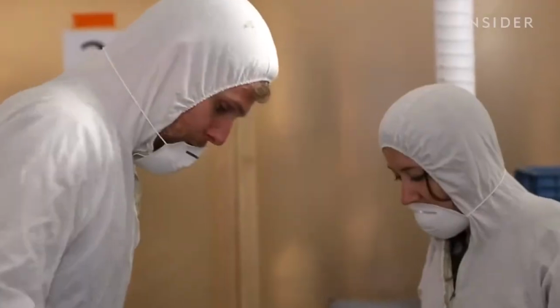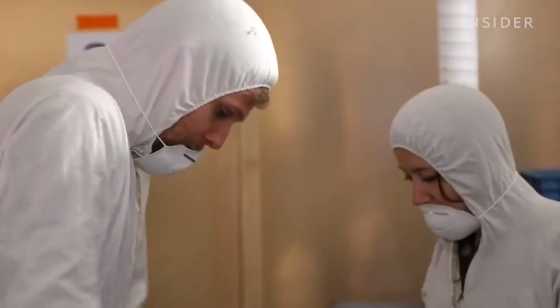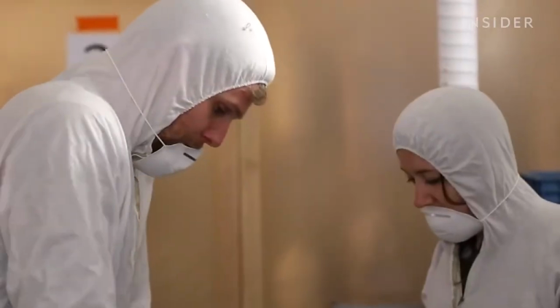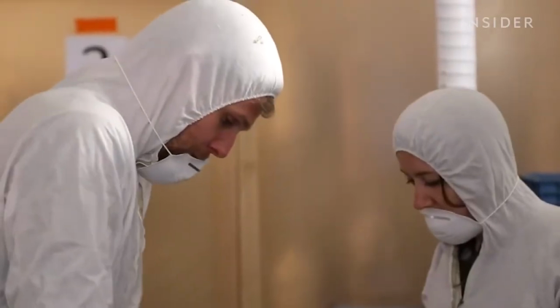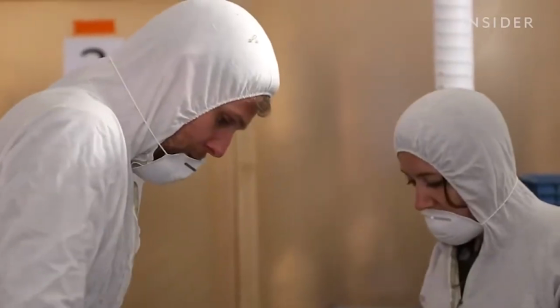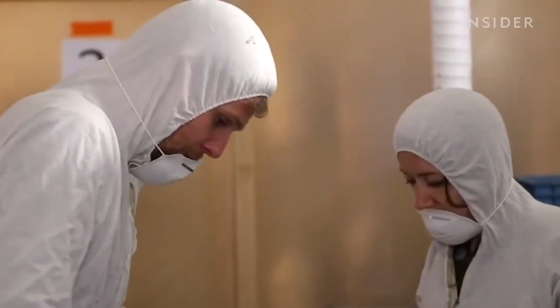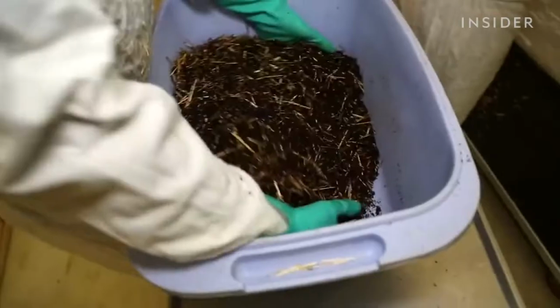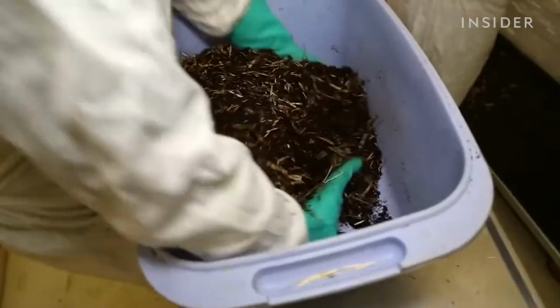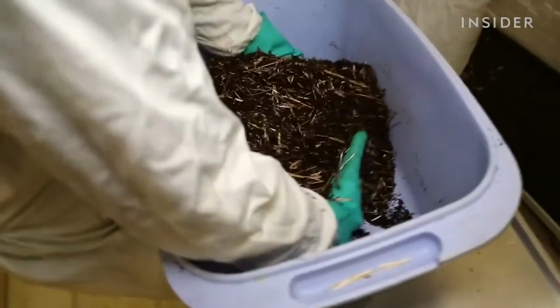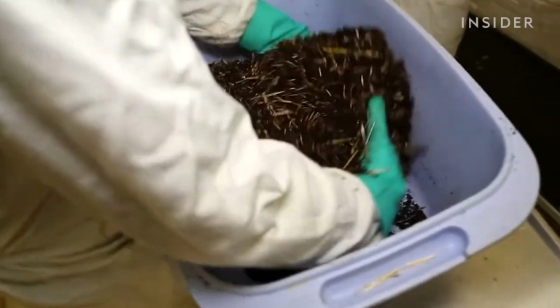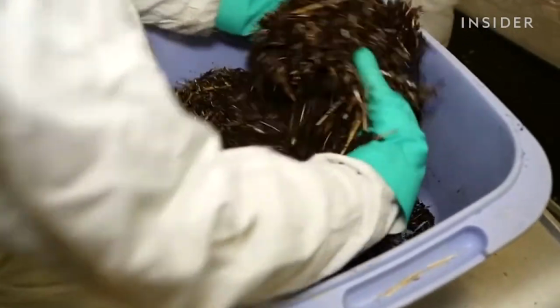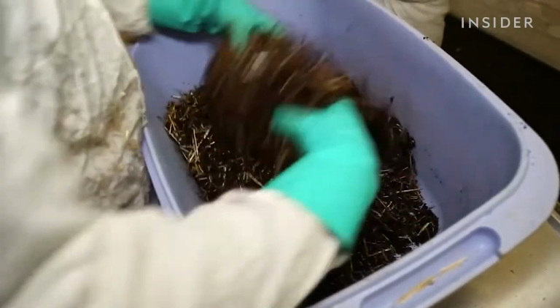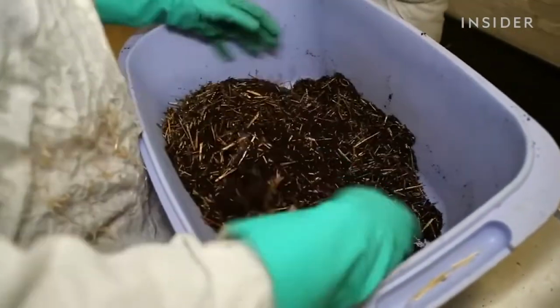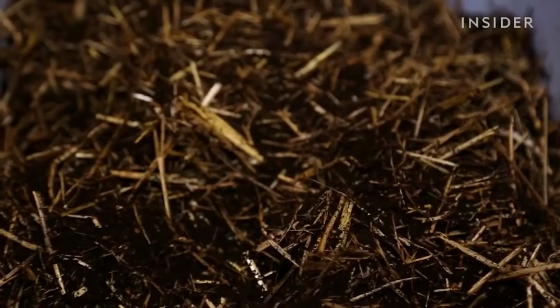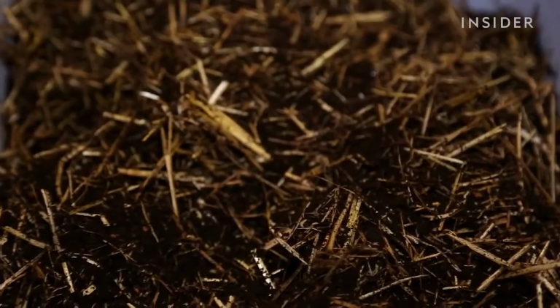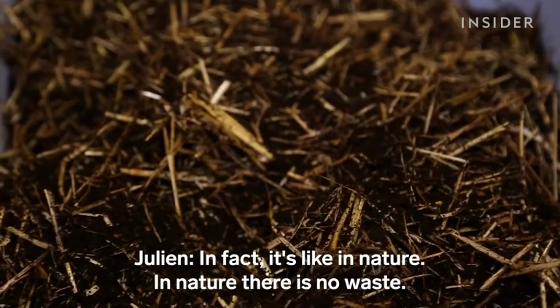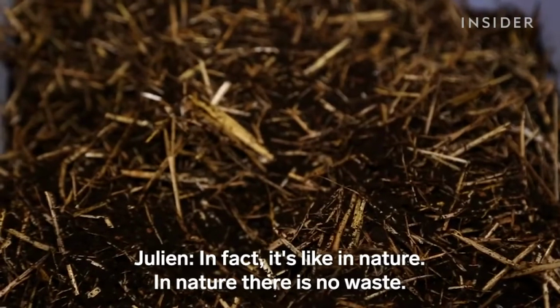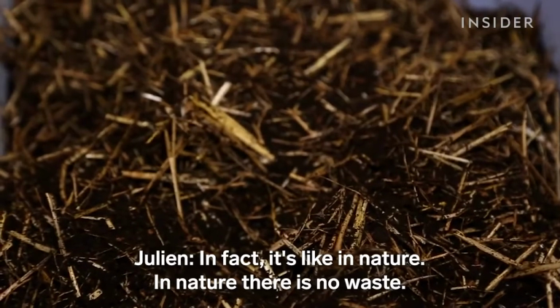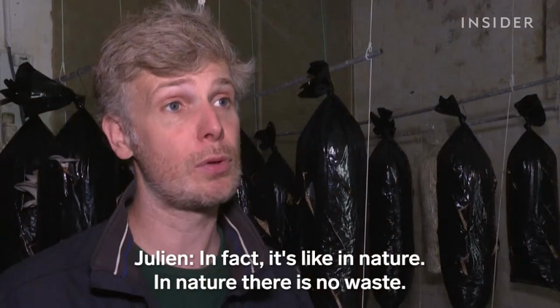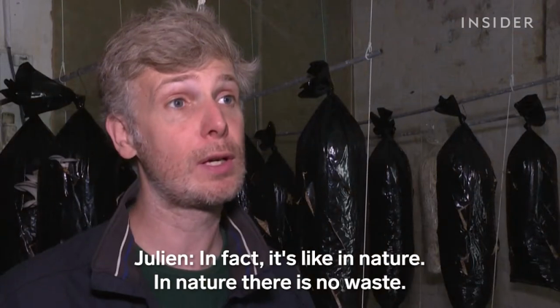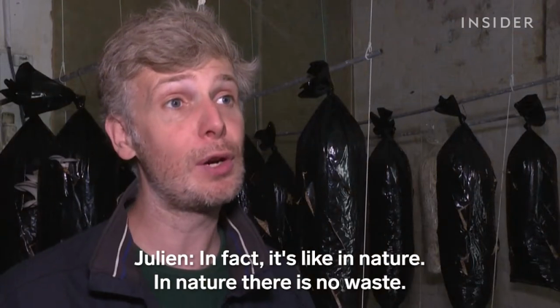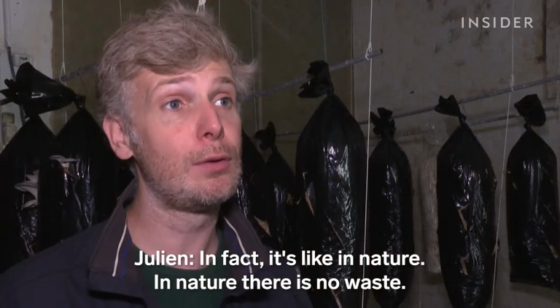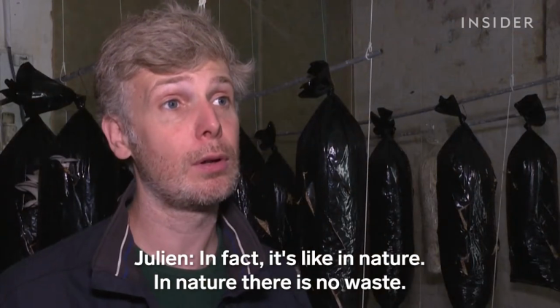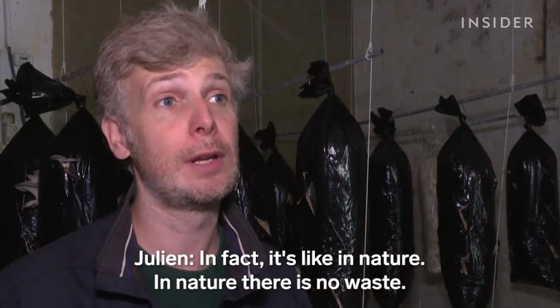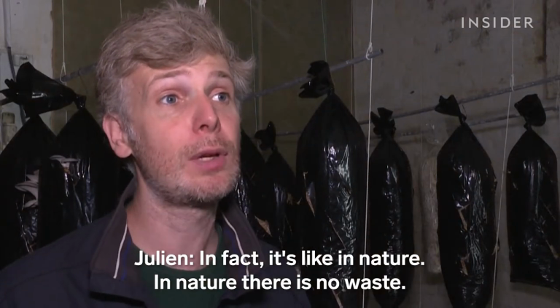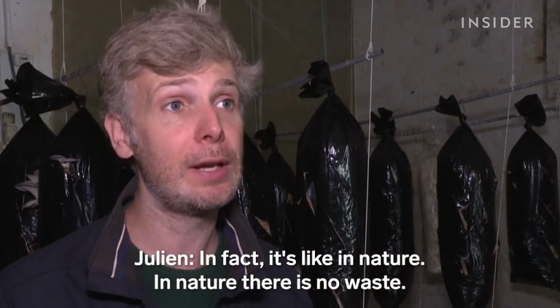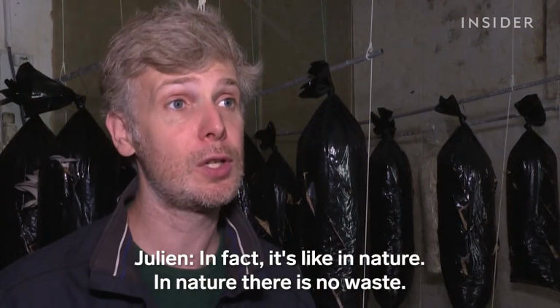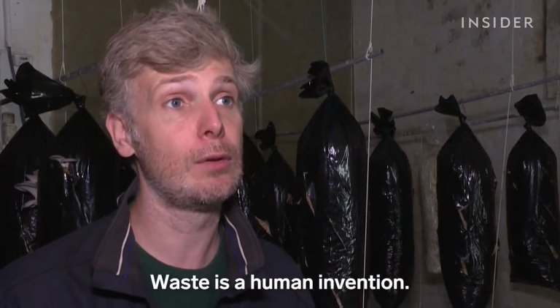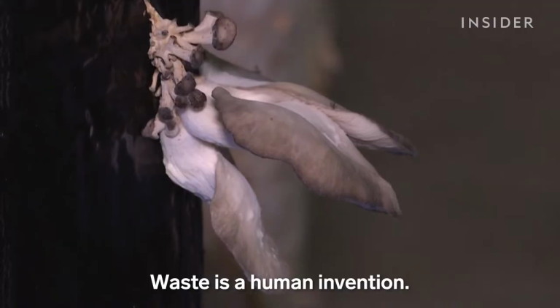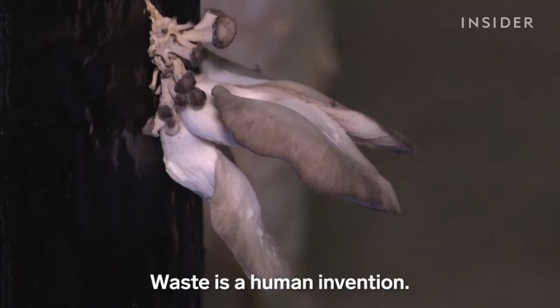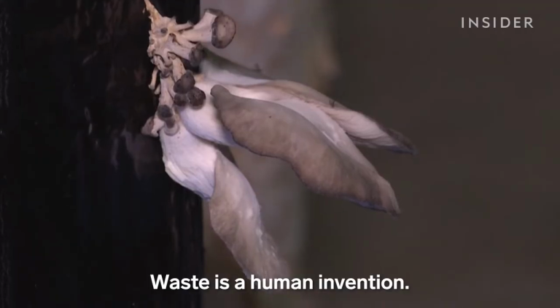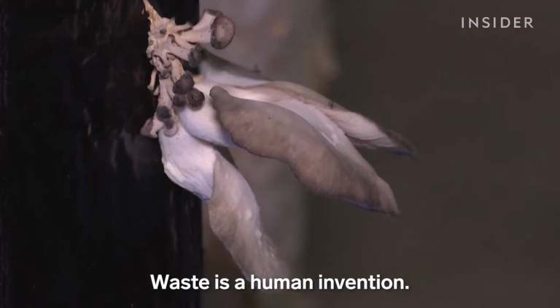For Permafungi, it's all about re-establishing natural cycles. How do we do something? It's like in nature. In nature, there's no waste. Waste is a human invention.